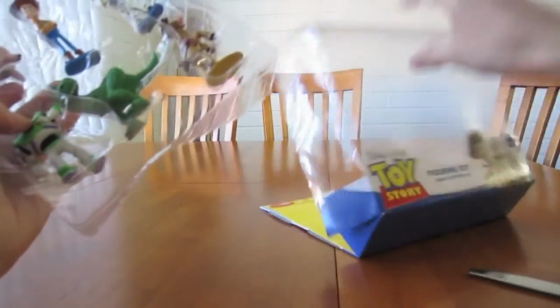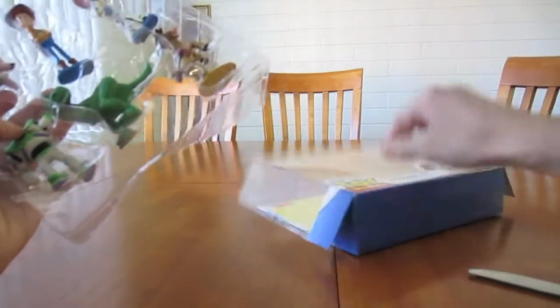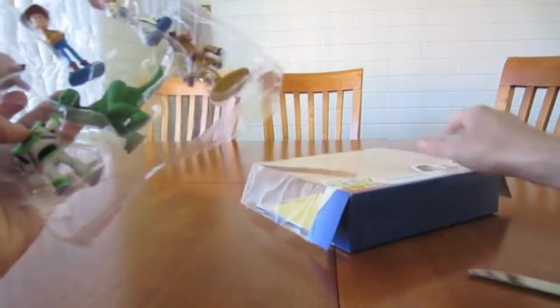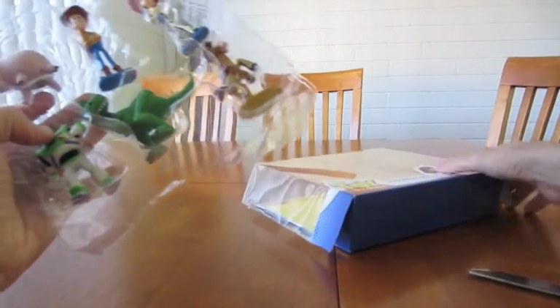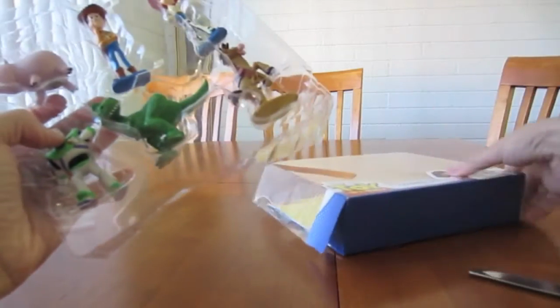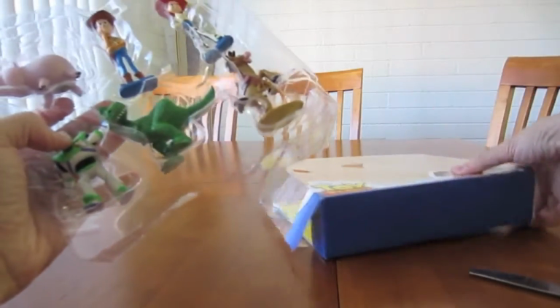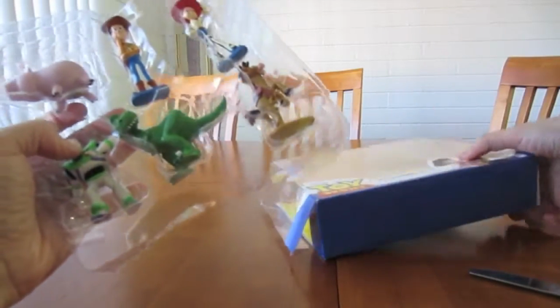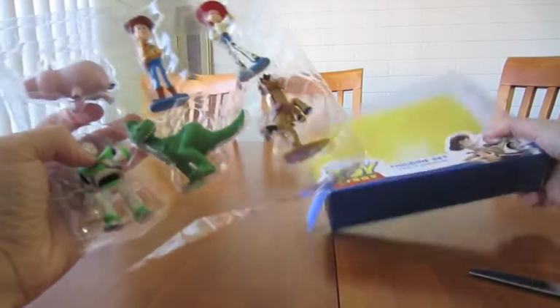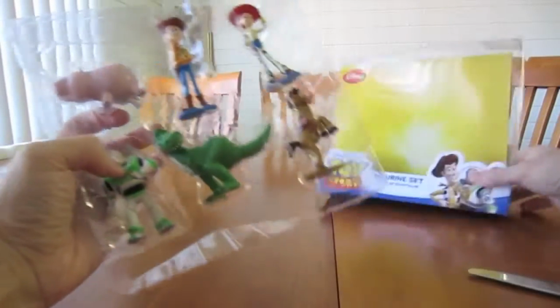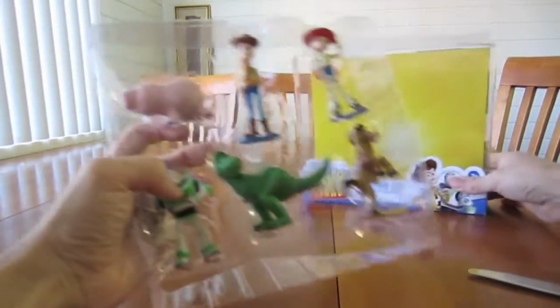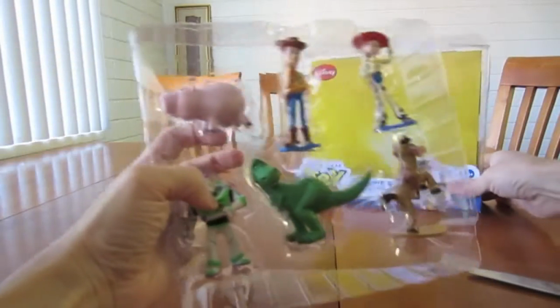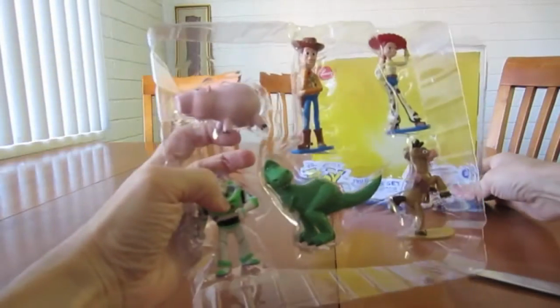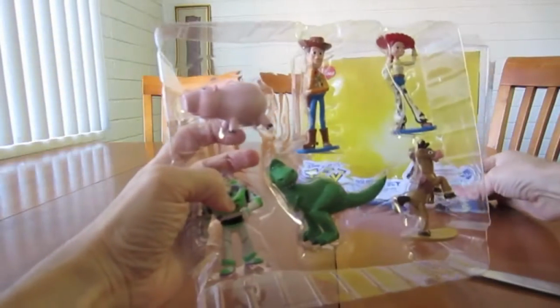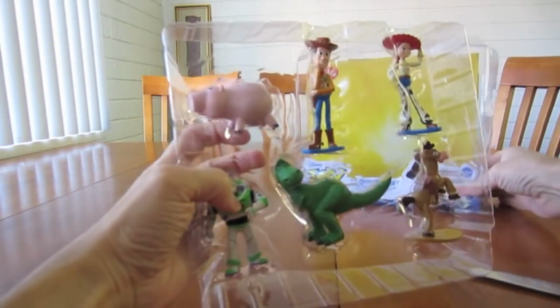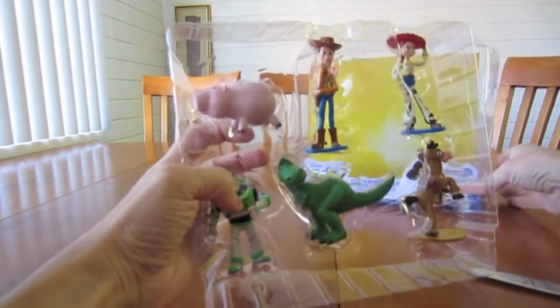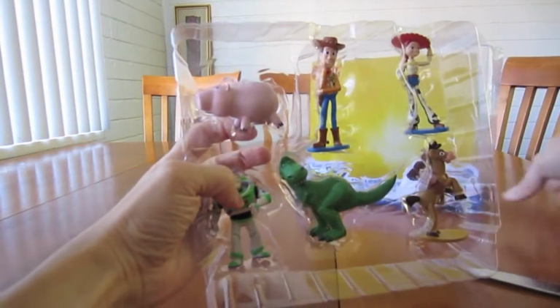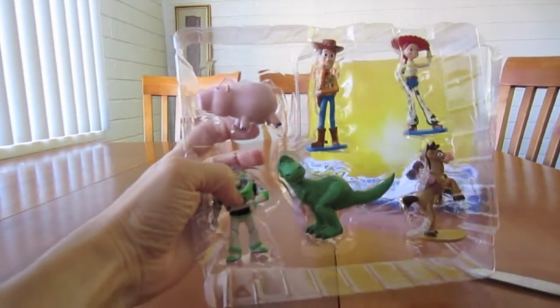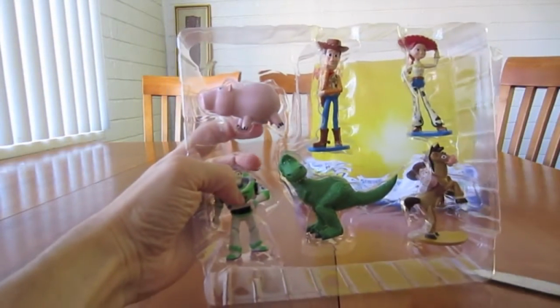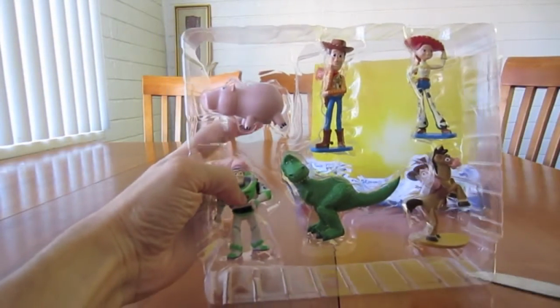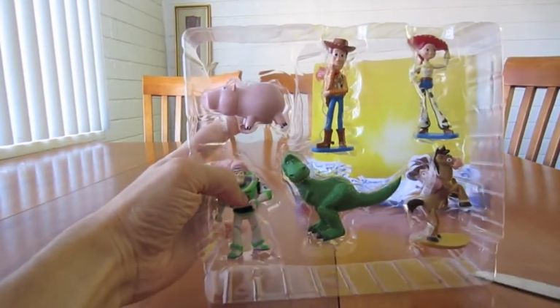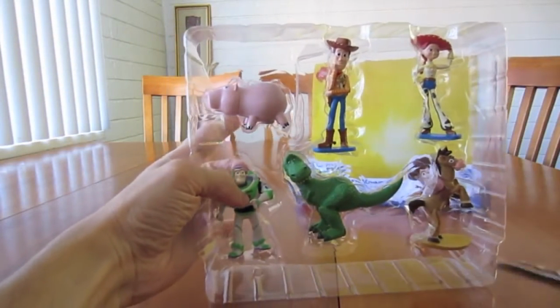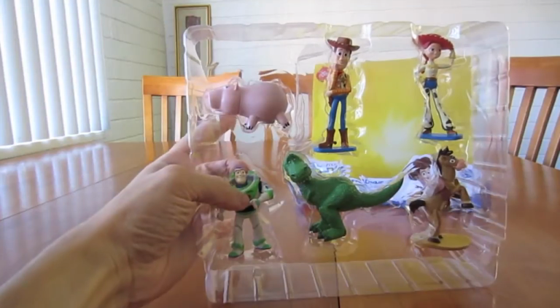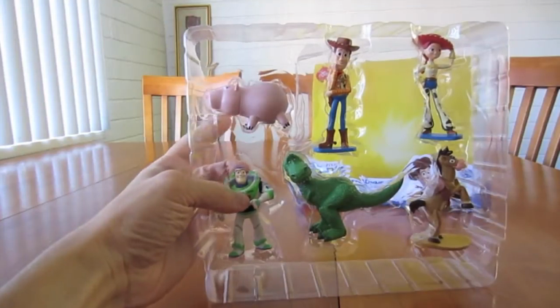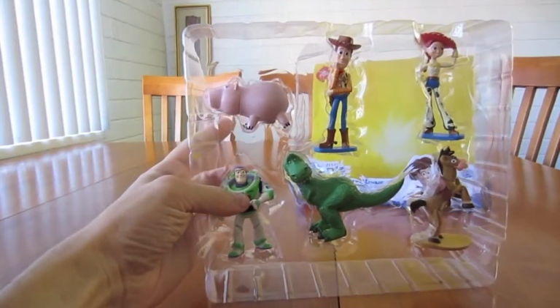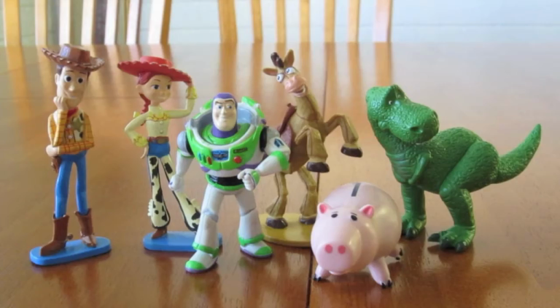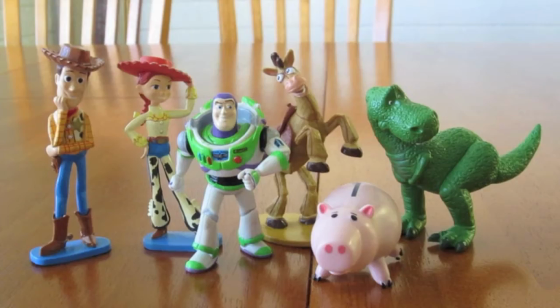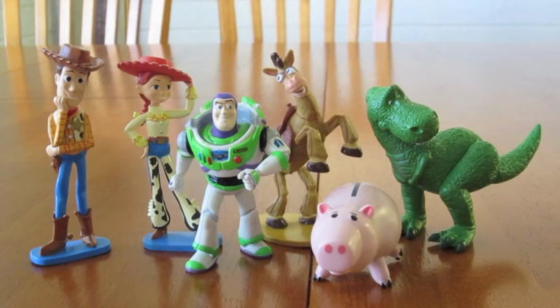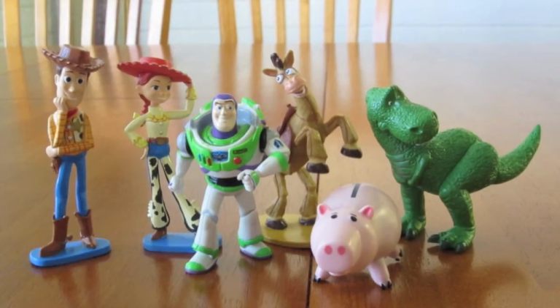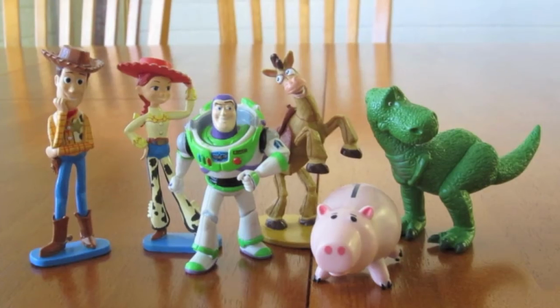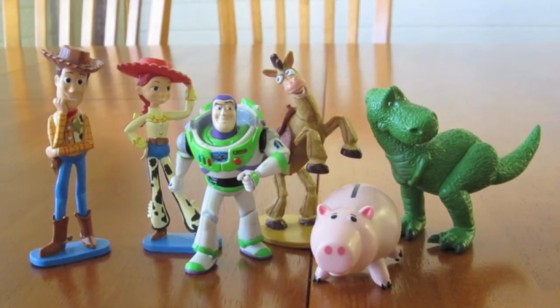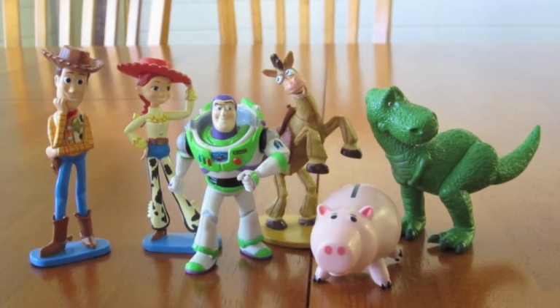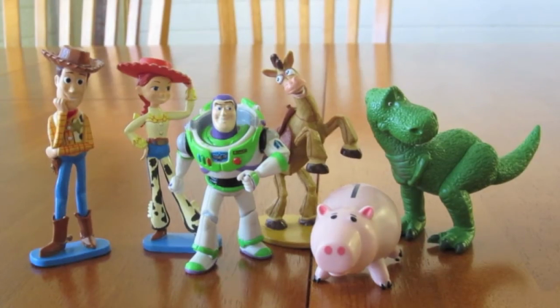Here I'm taking out the box. Now I got all the action figures out of the box.